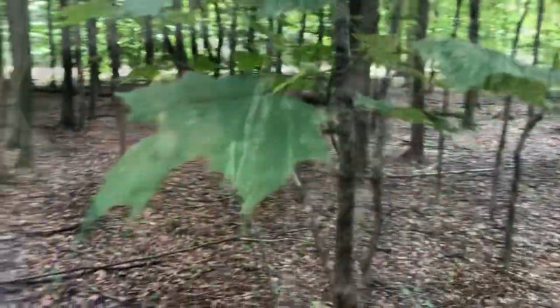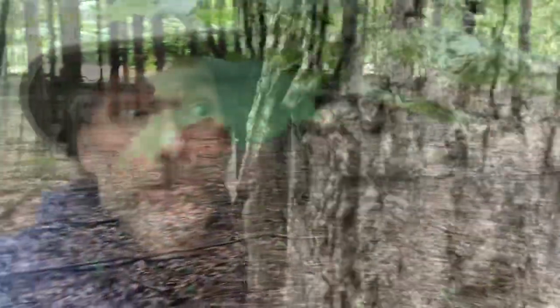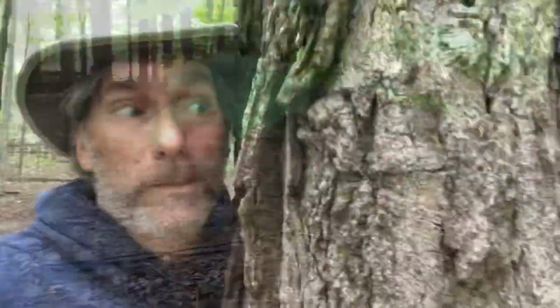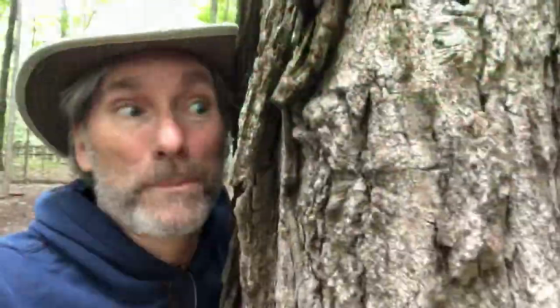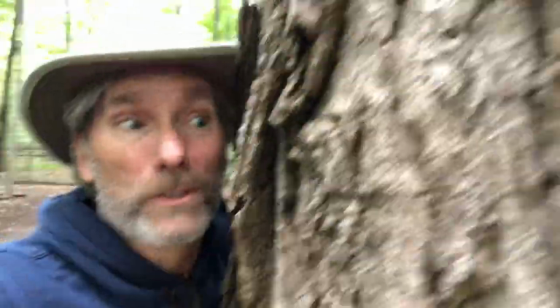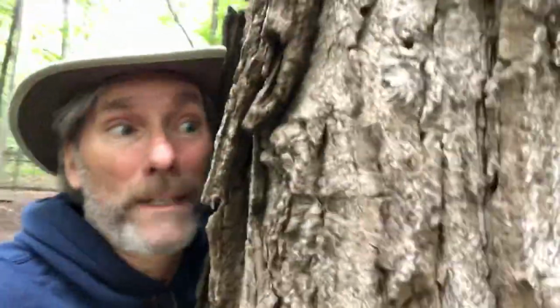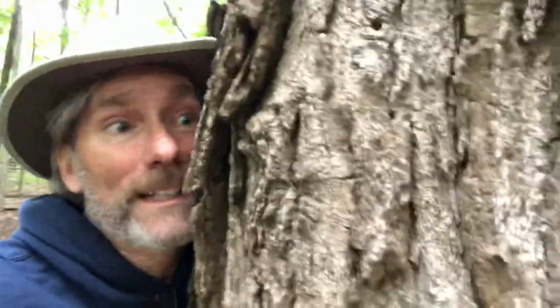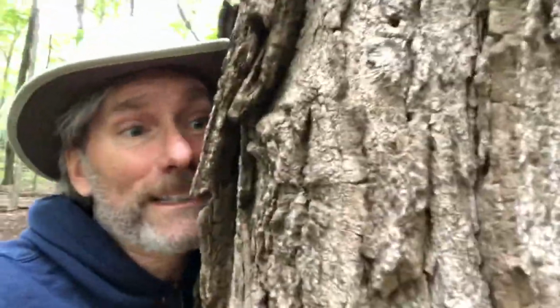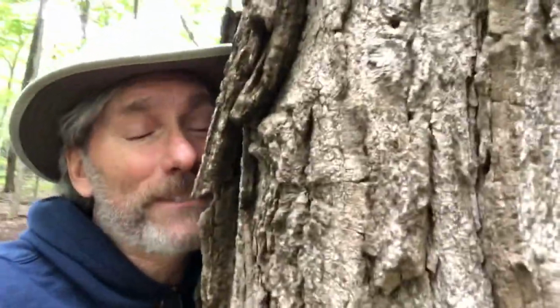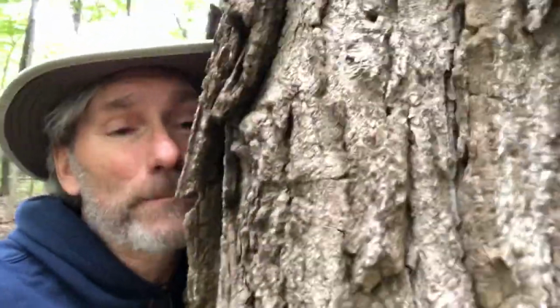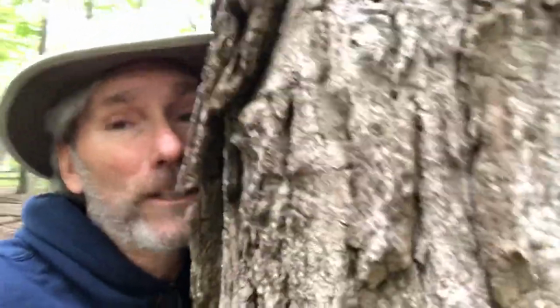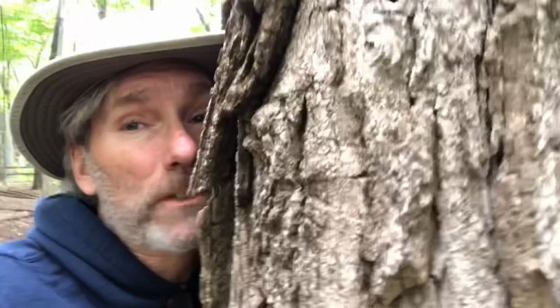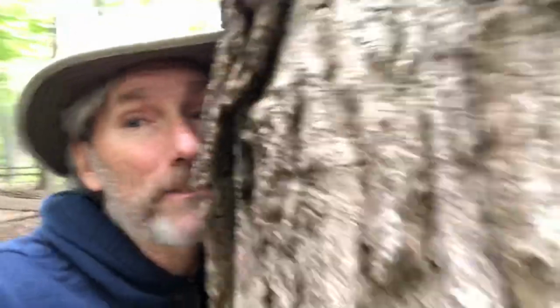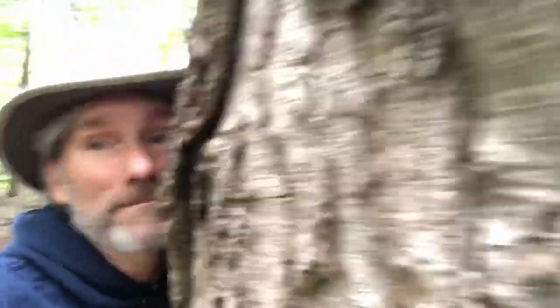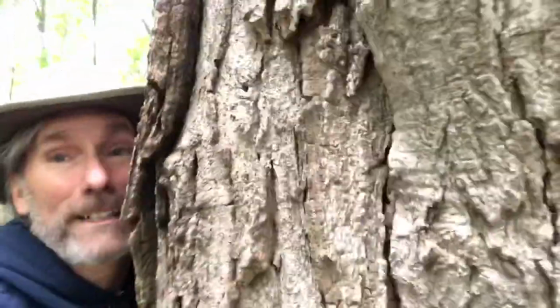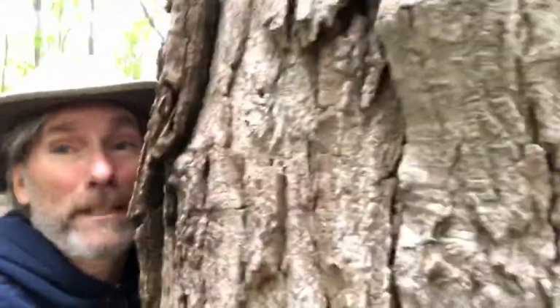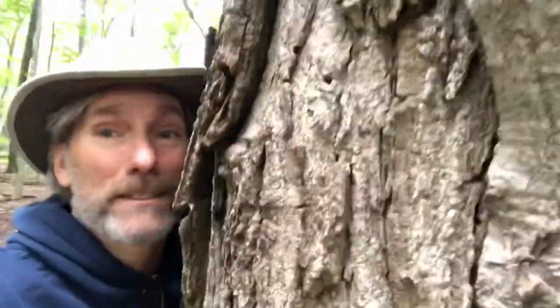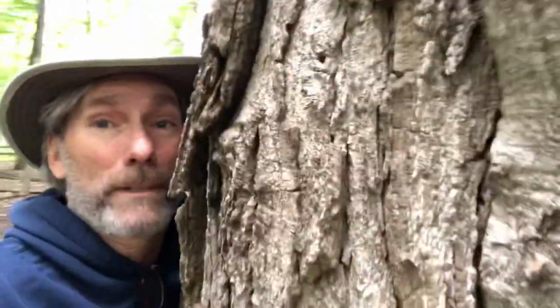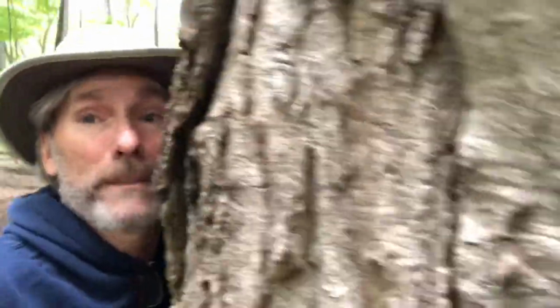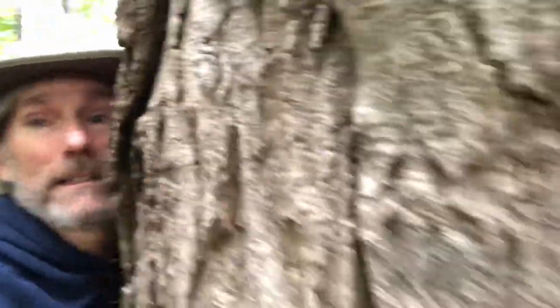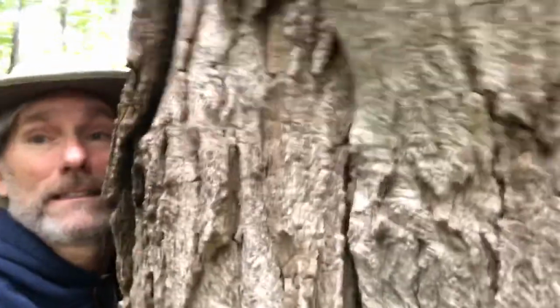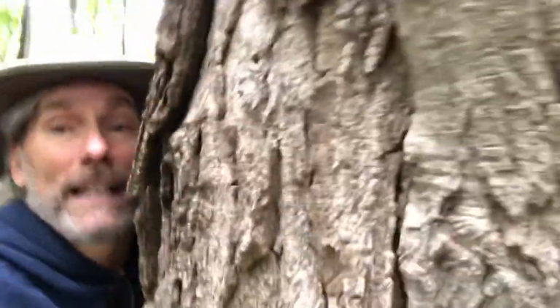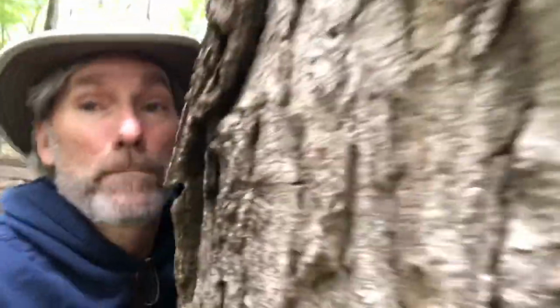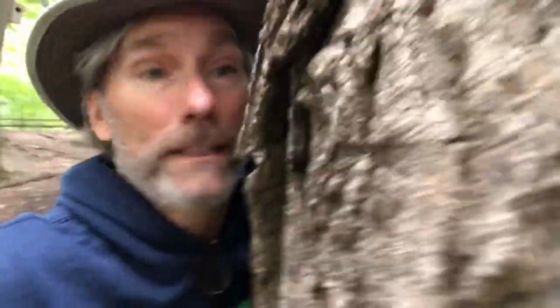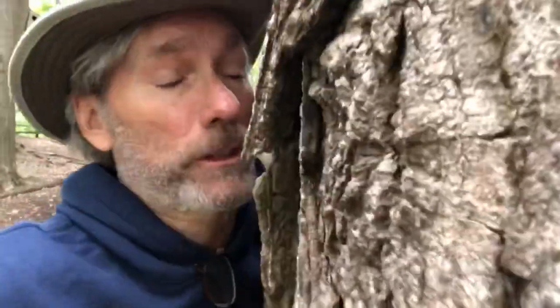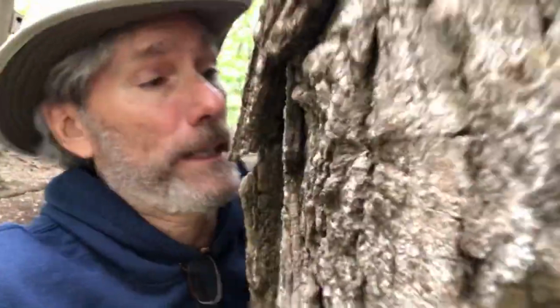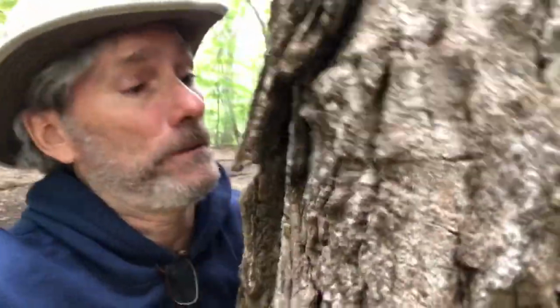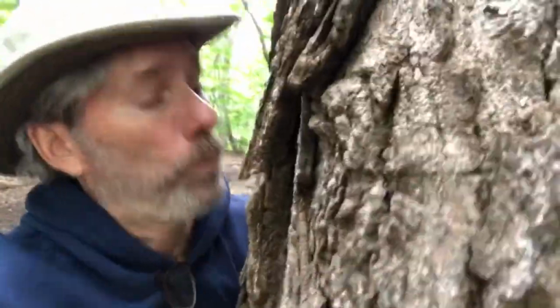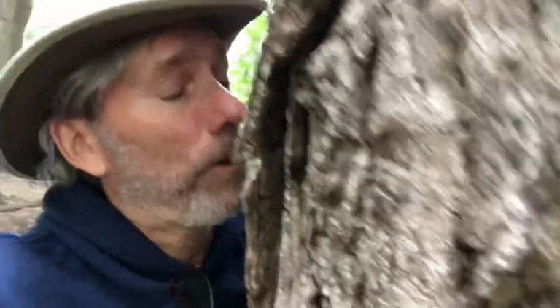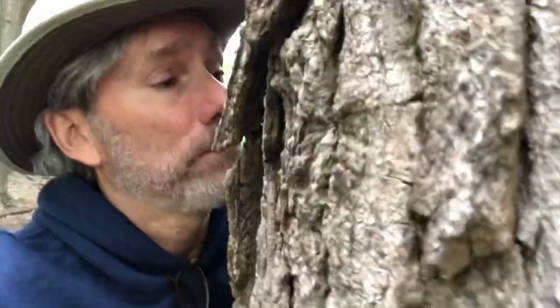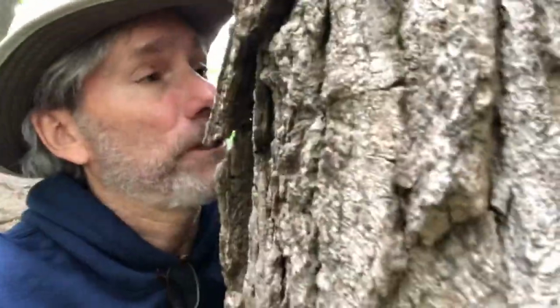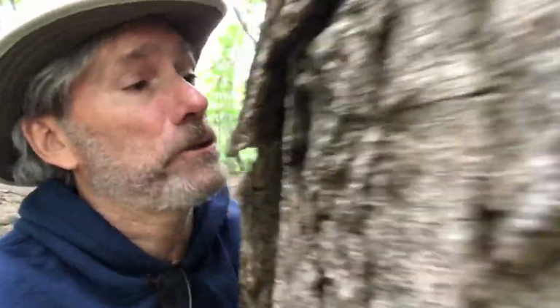This sugar maple is so big I can't even get my arms around it. Look at how big it is compared to me. That's a big sugar maple. Wow. You're huge.